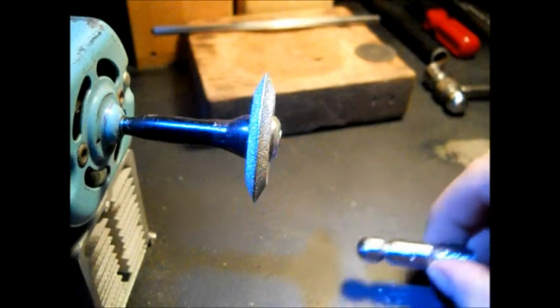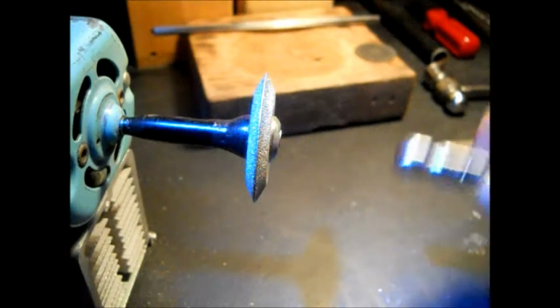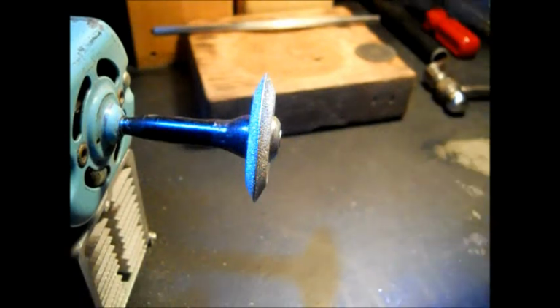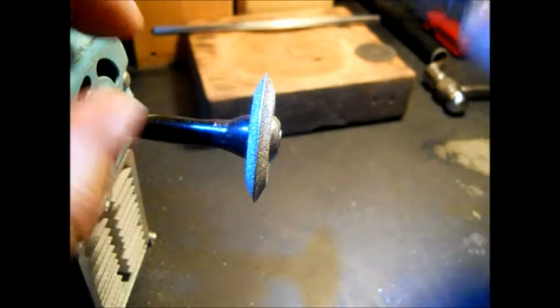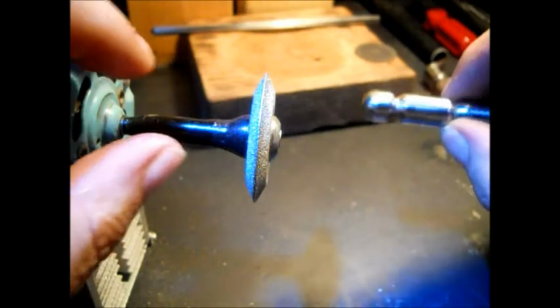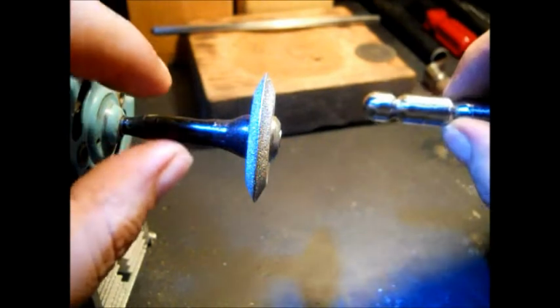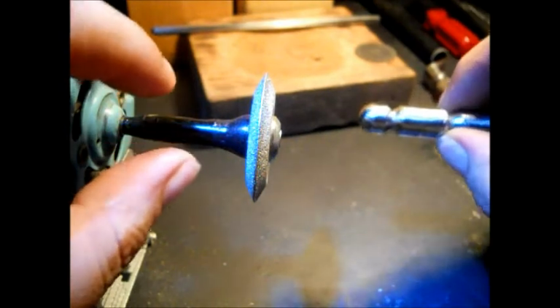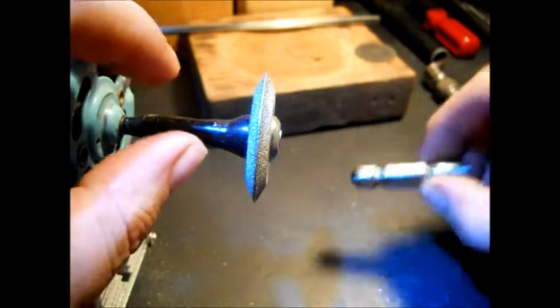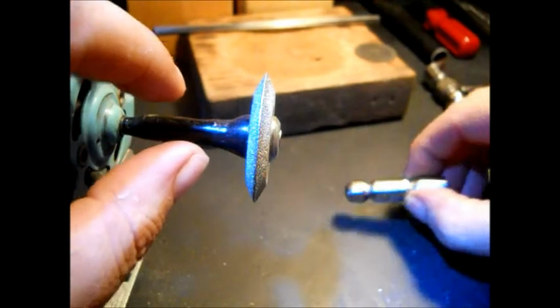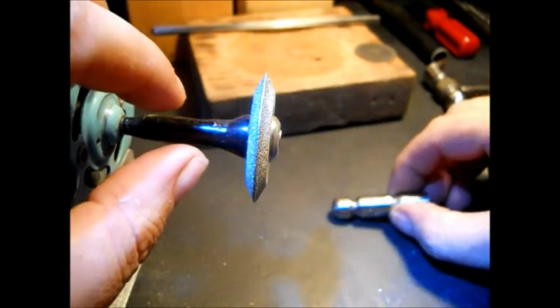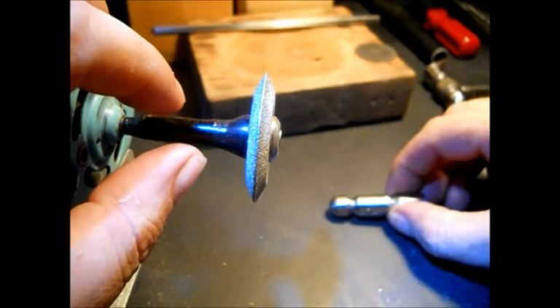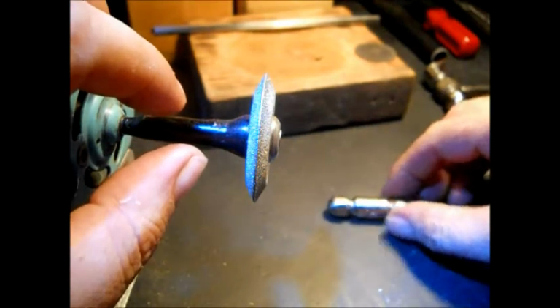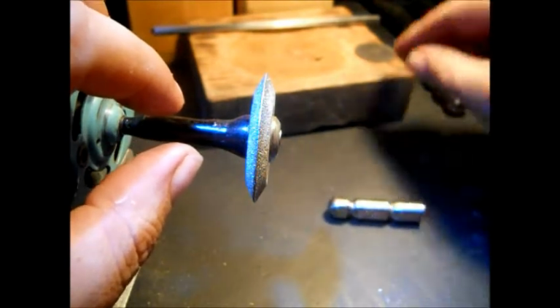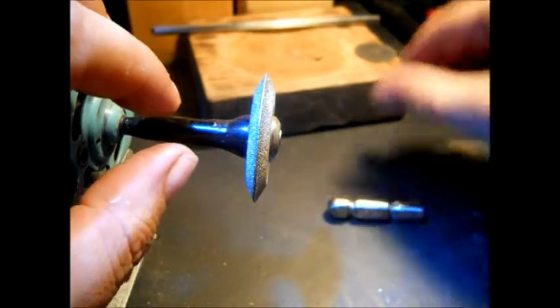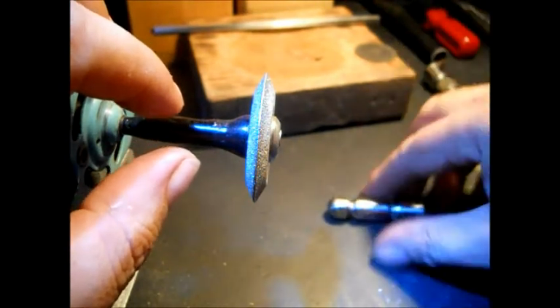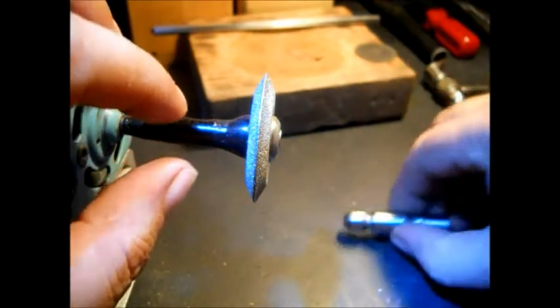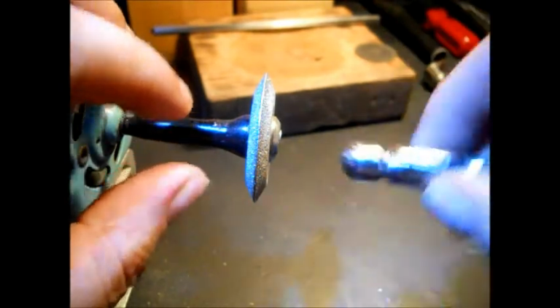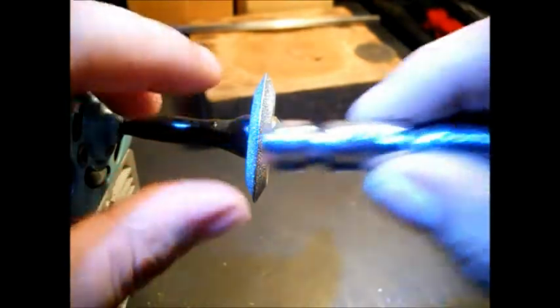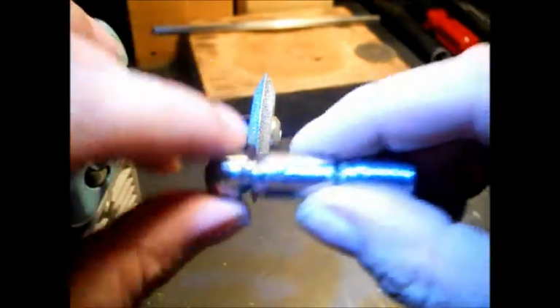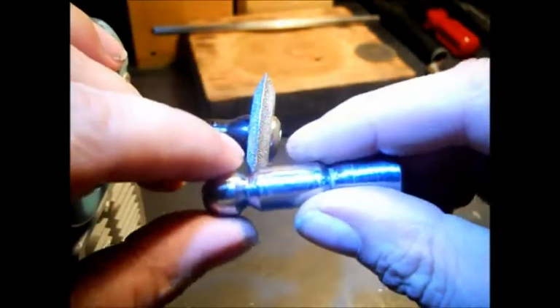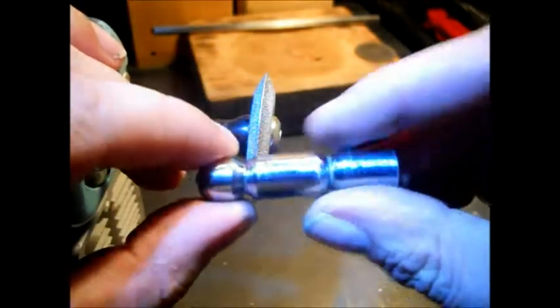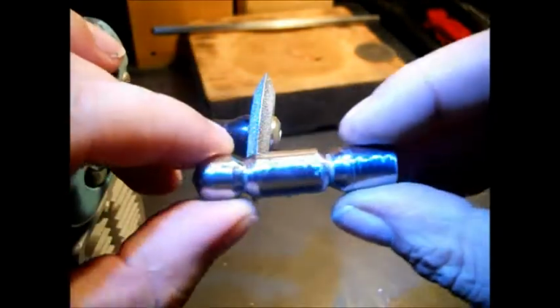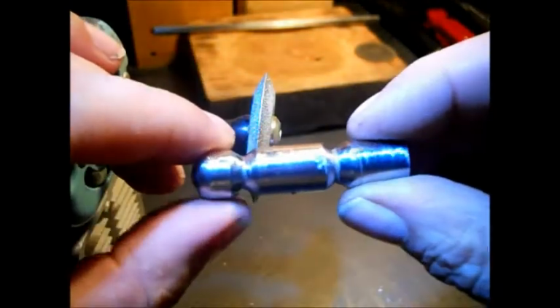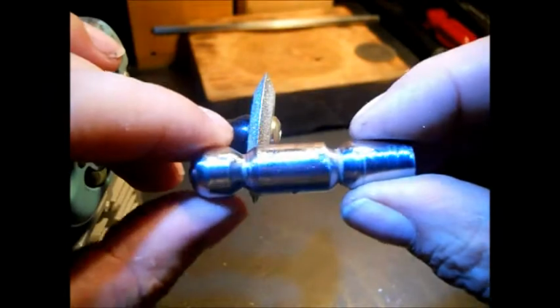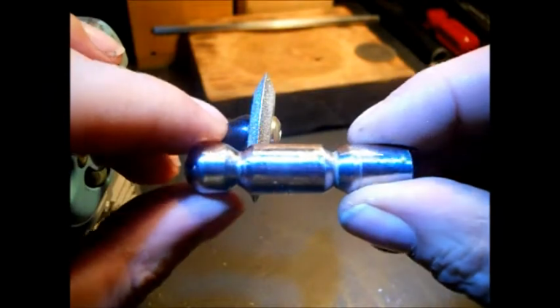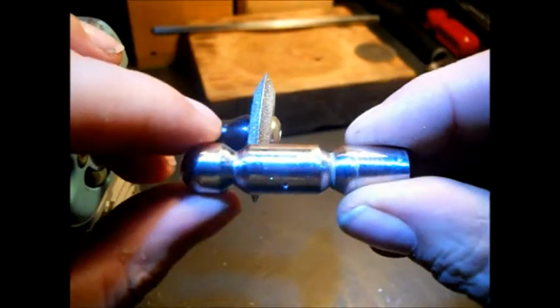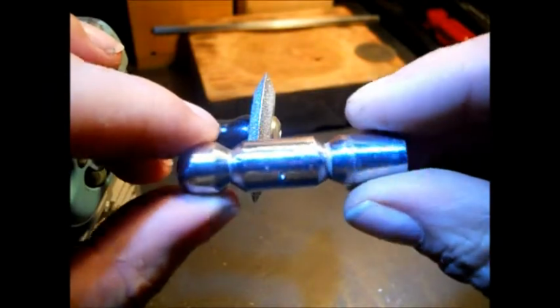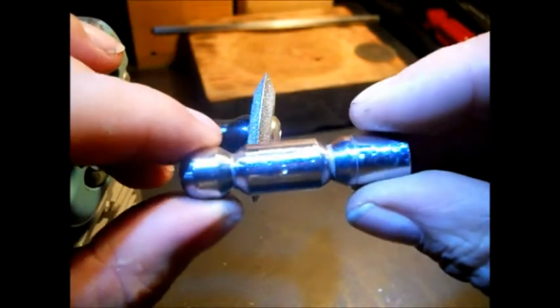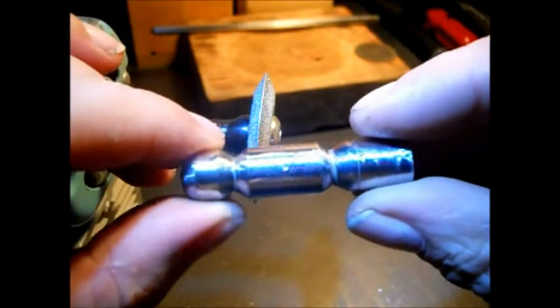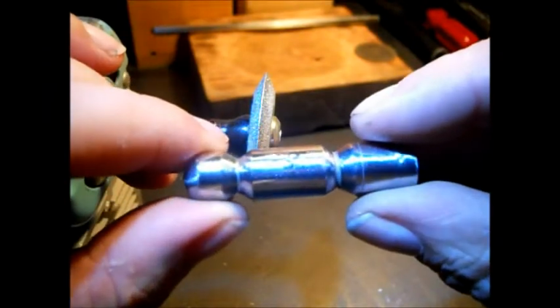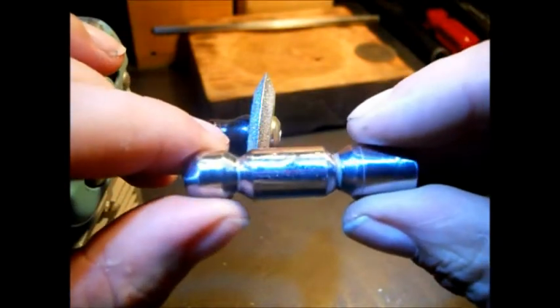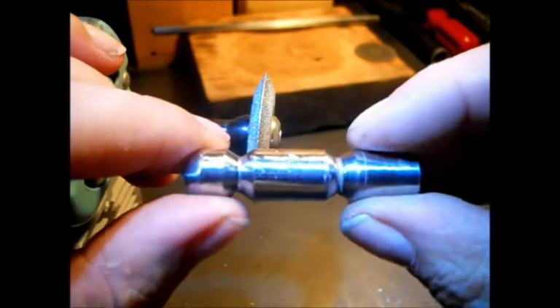Hello there YouTube. This is the start of my miniature ball peen hammer.